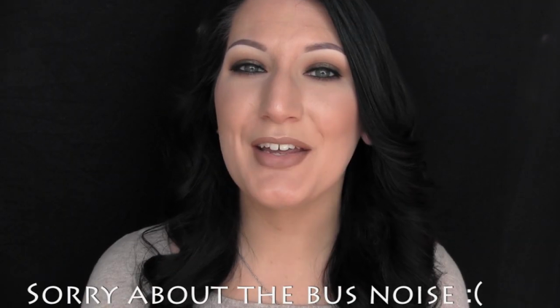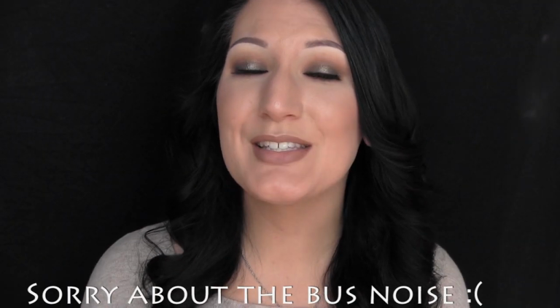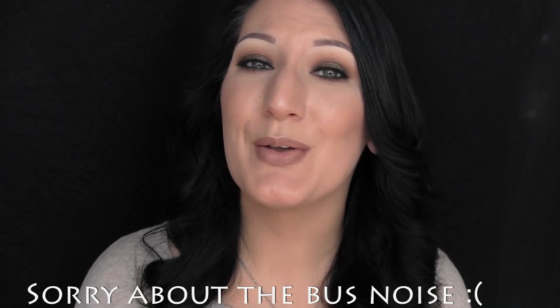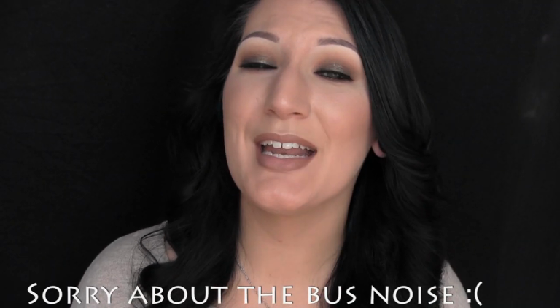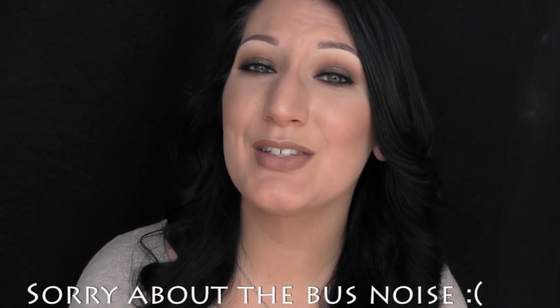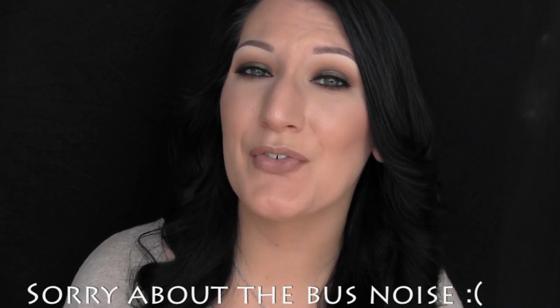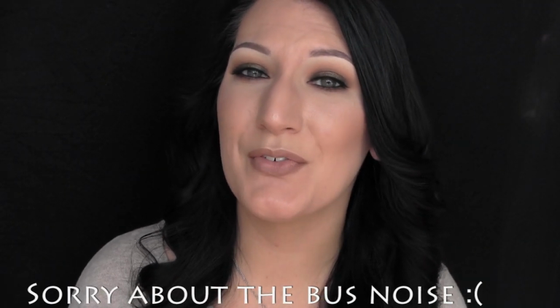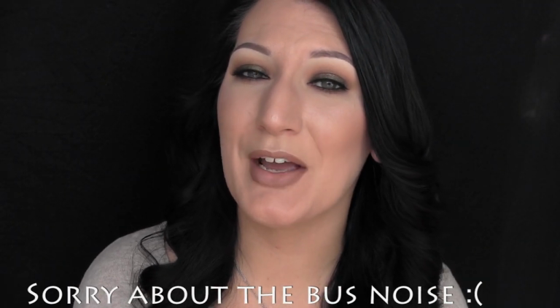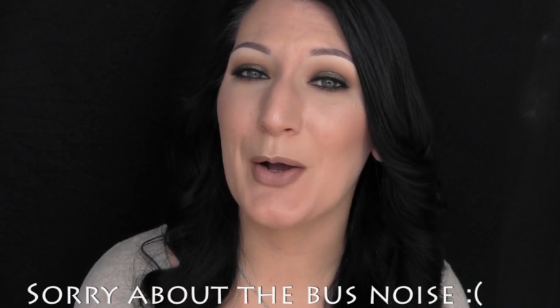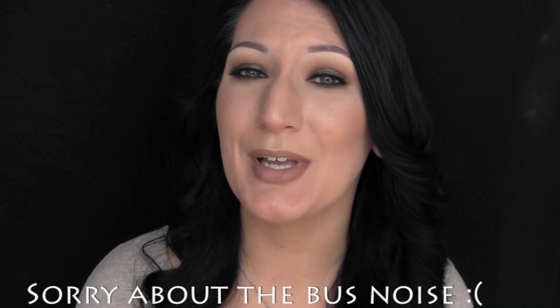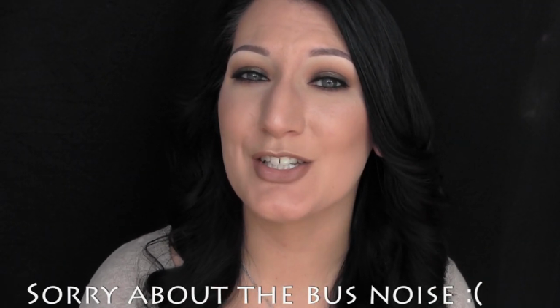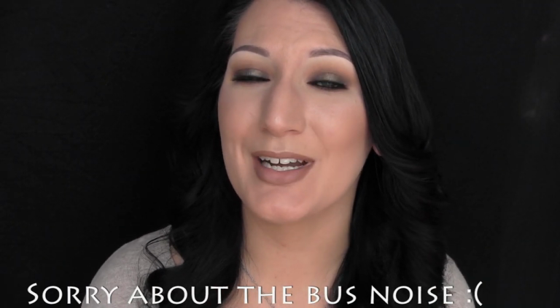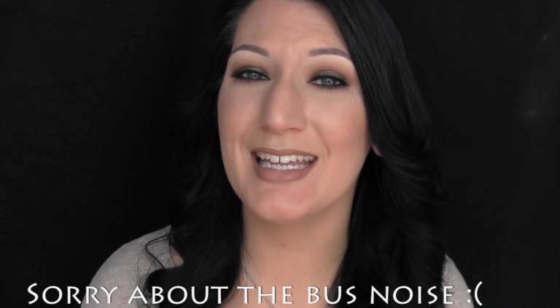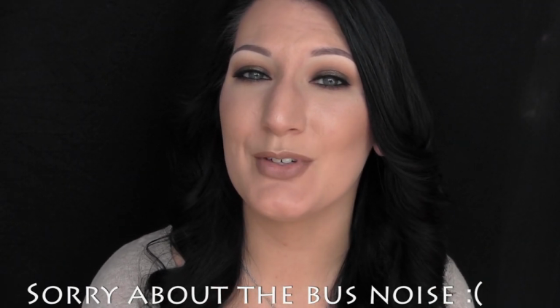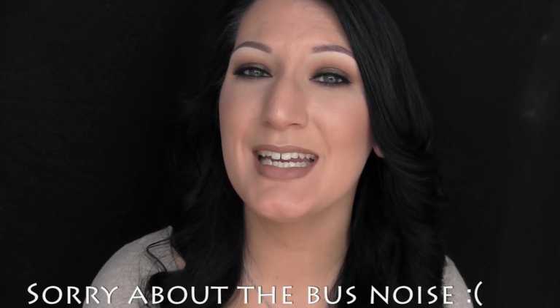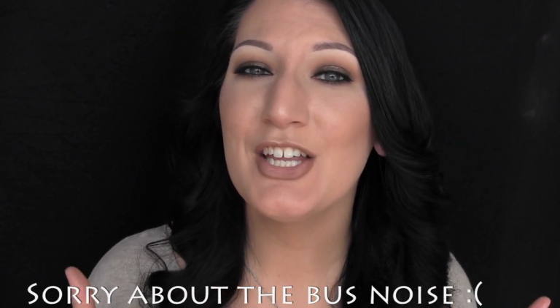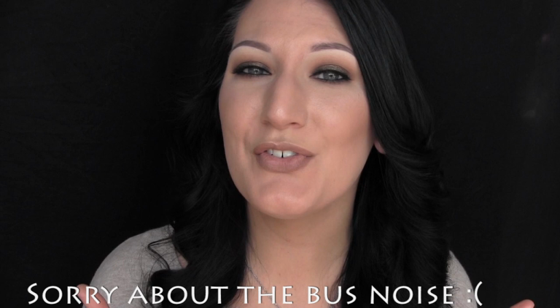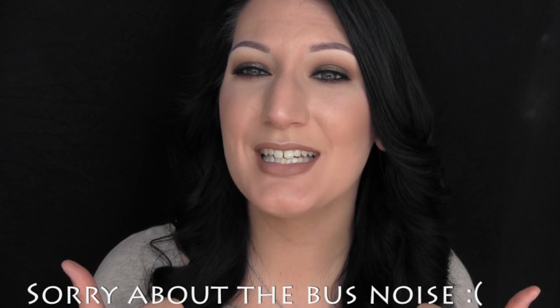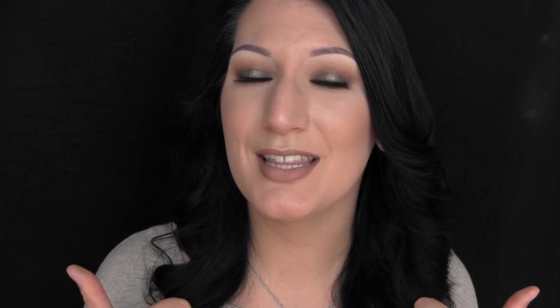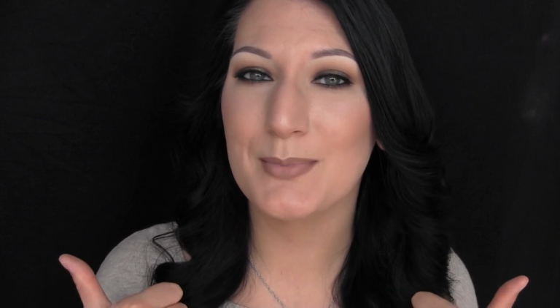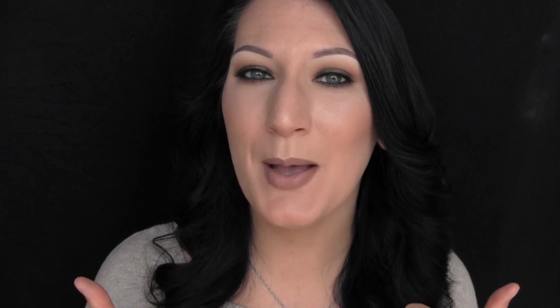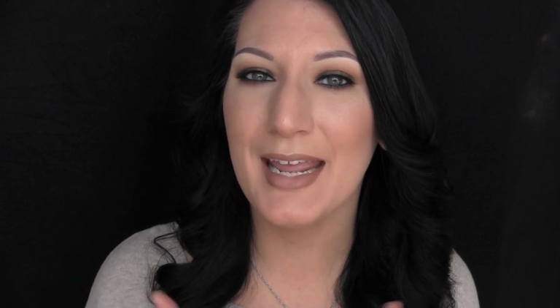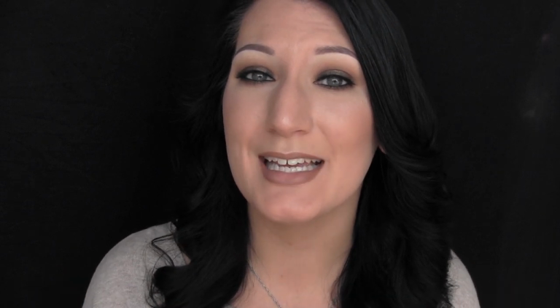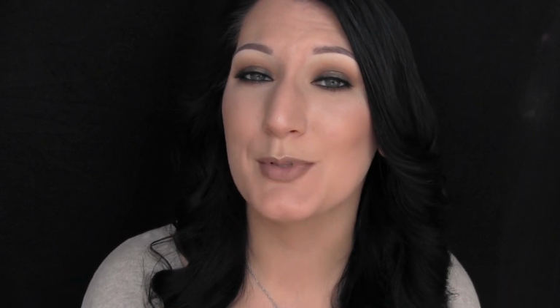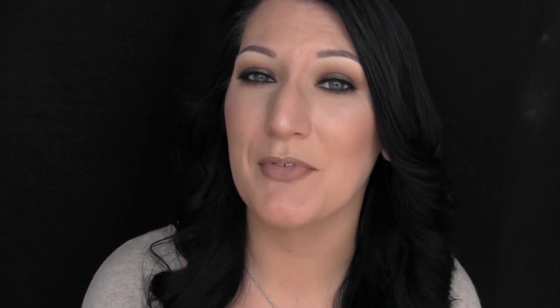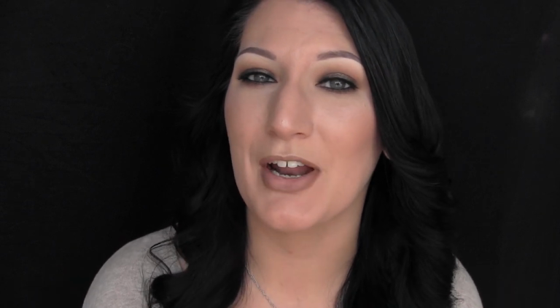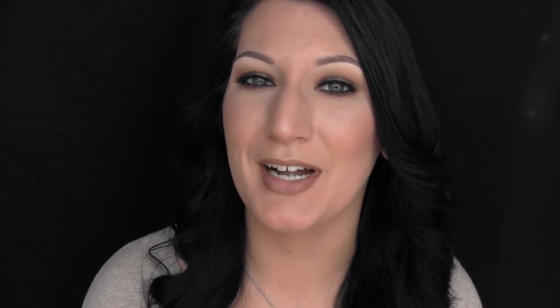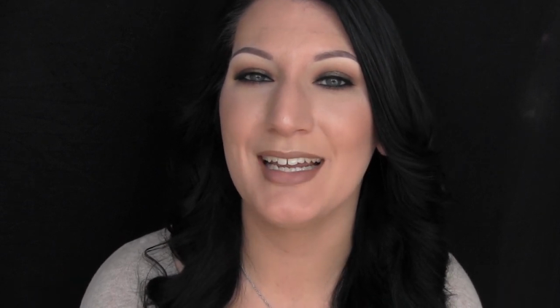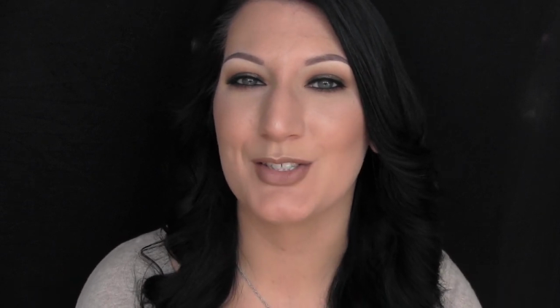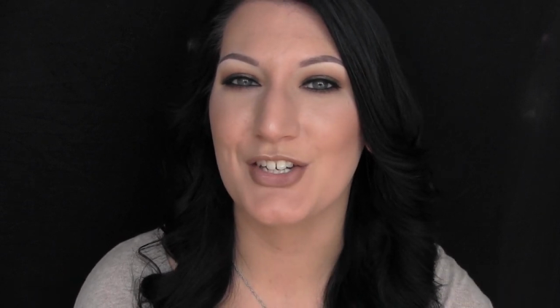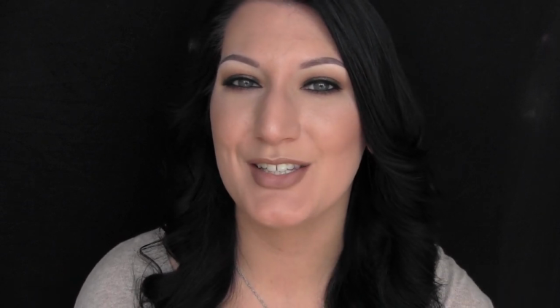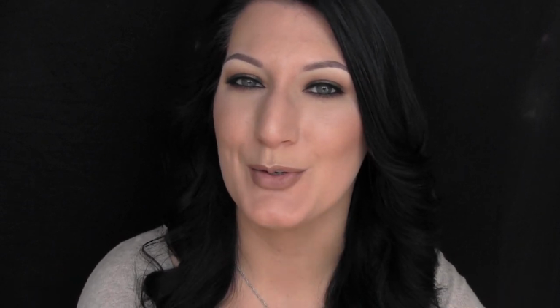Alright you guys, so that is all for the video. I hope you guys enjoyed it, and if you did, don't forget to give it a thumbs up and subscribe if you're not already, and I'll talk to you guys soon.